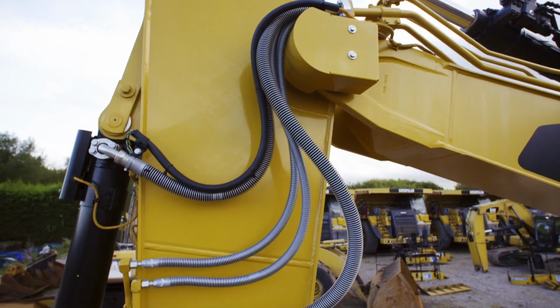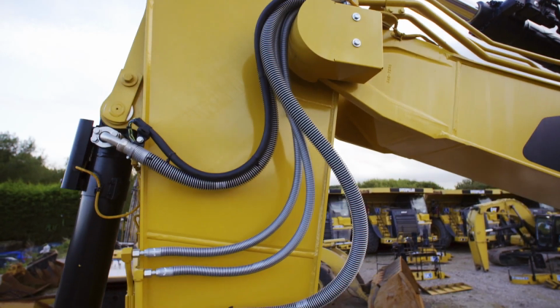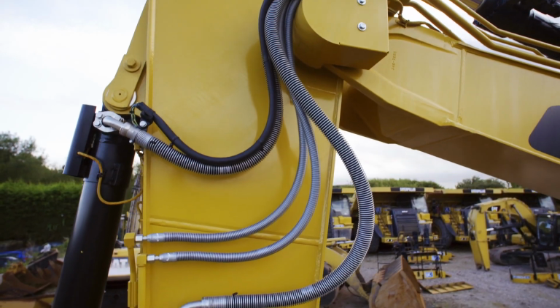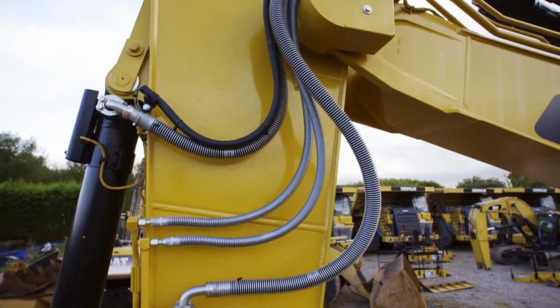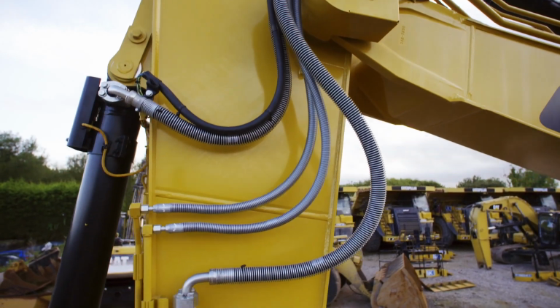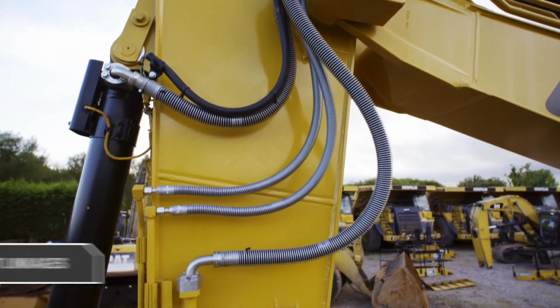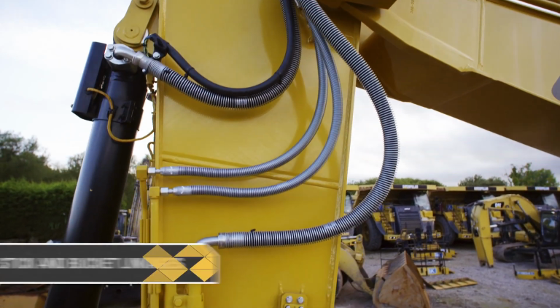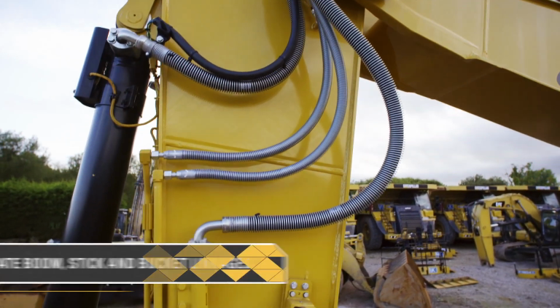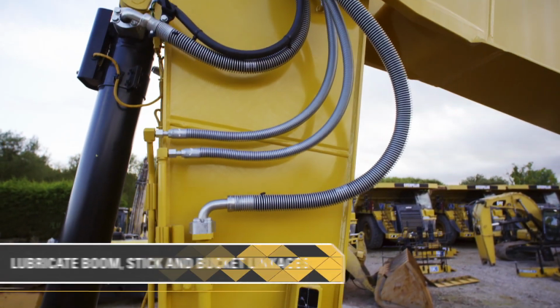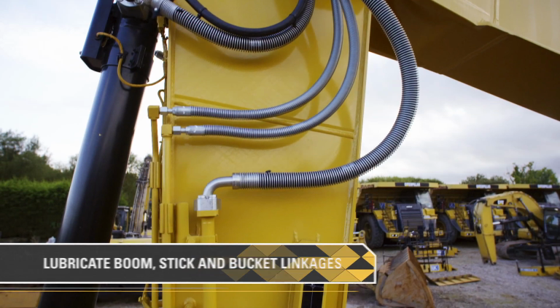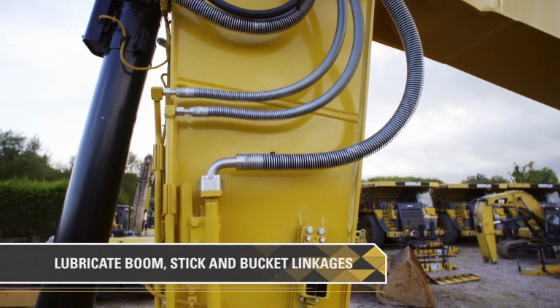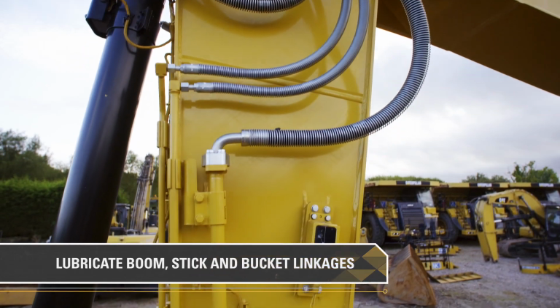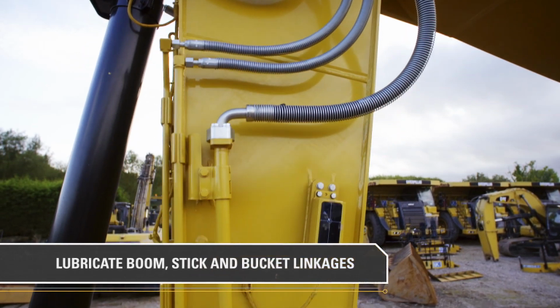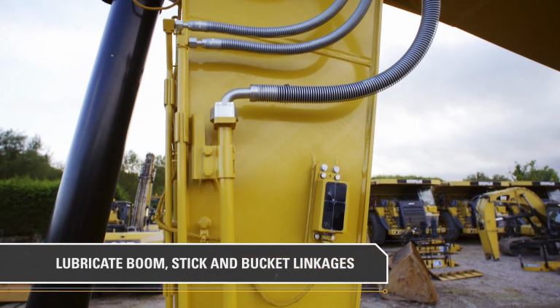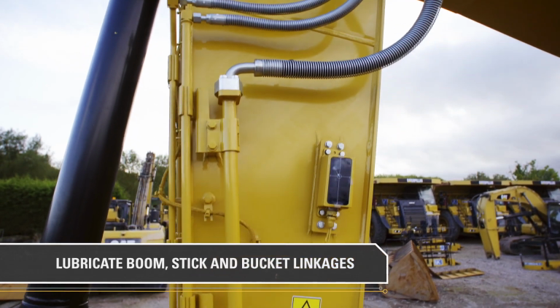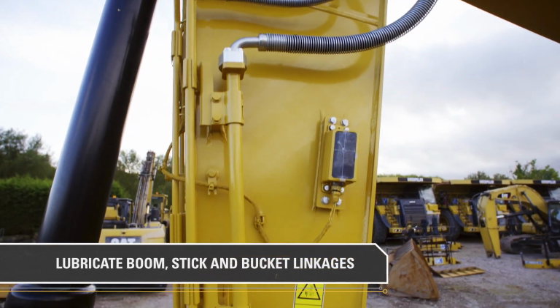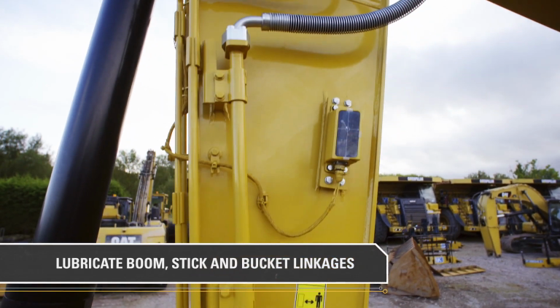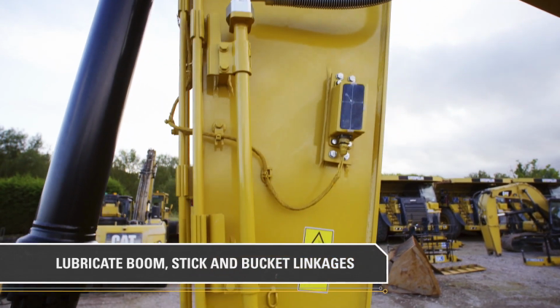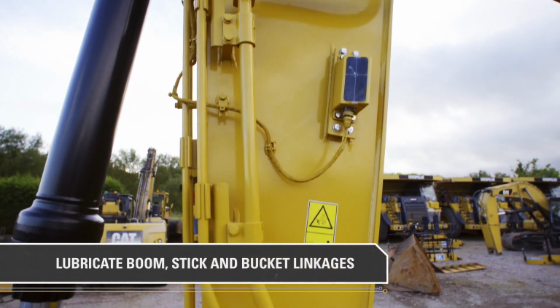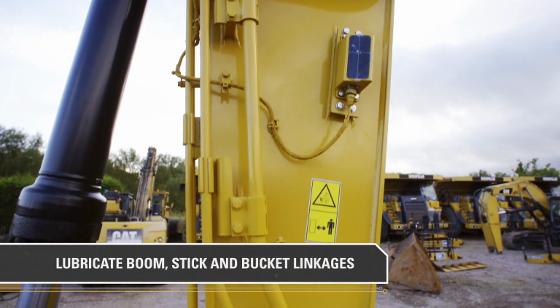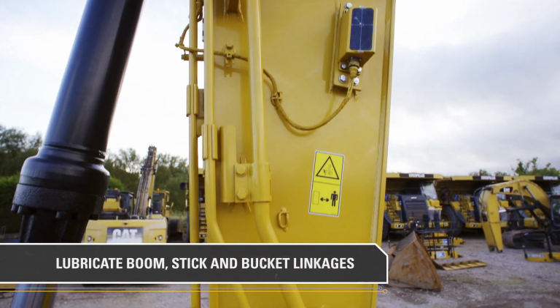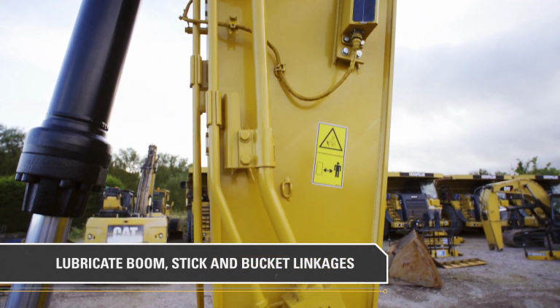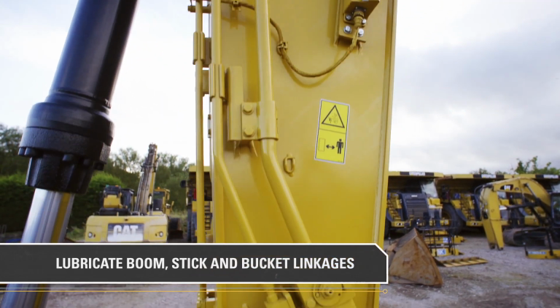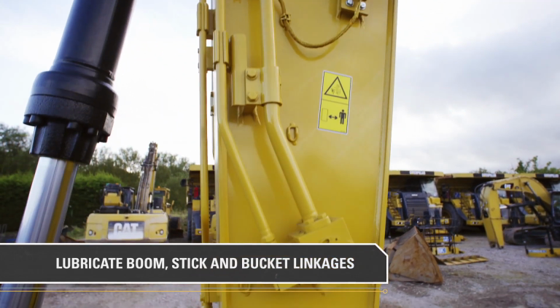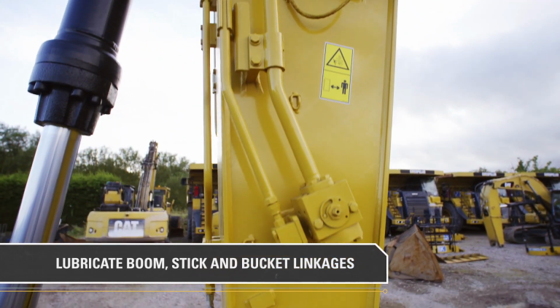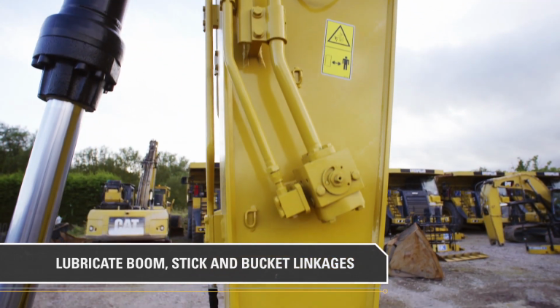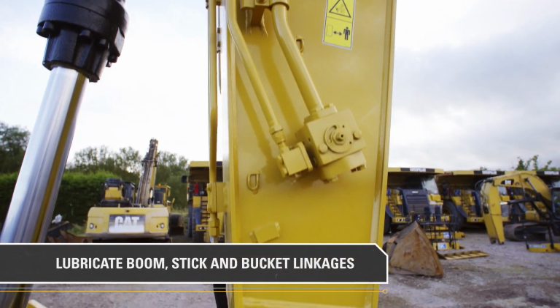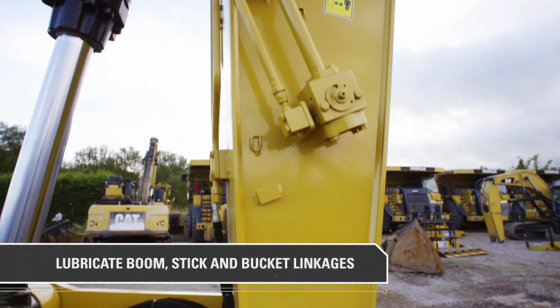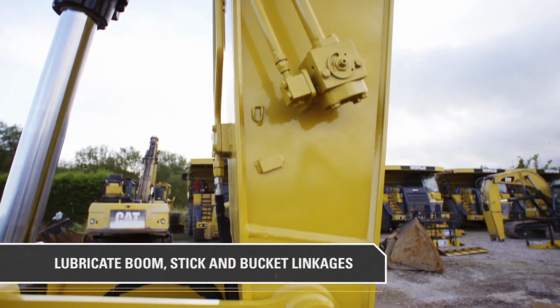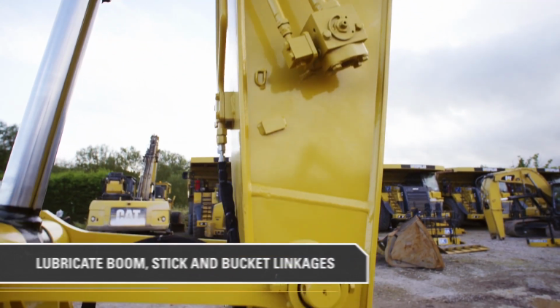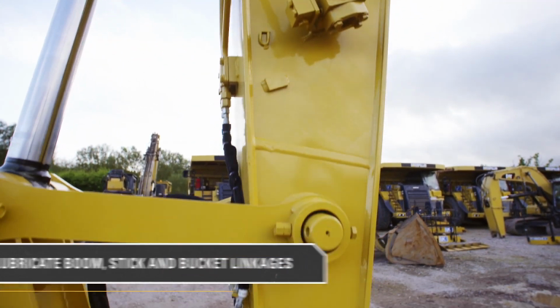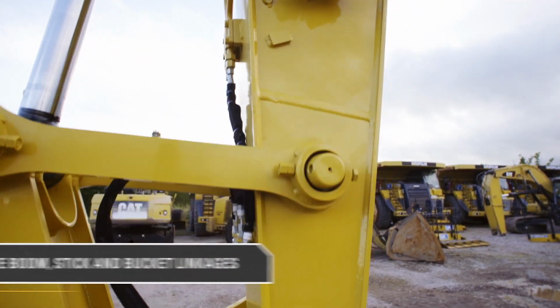Don't forget to properly lubricate boom, stick and bucket linkages every 50 hours or weekly.